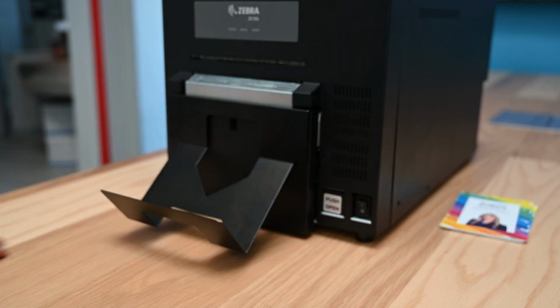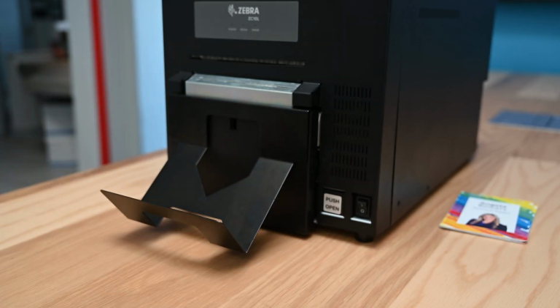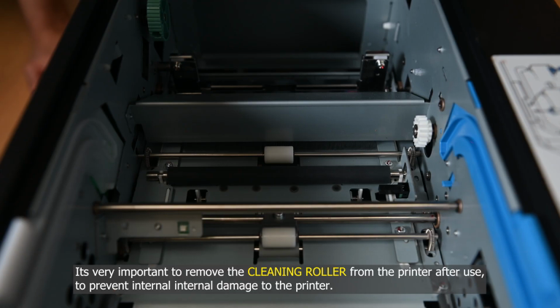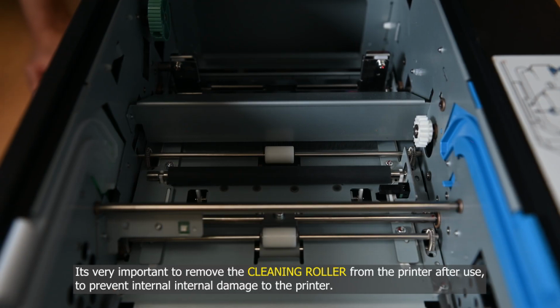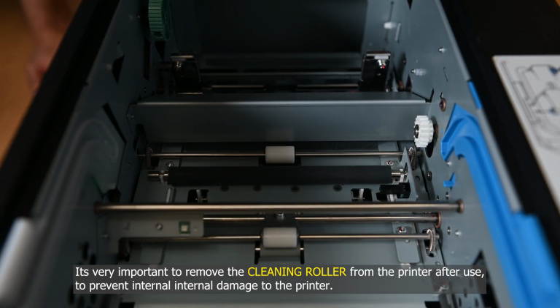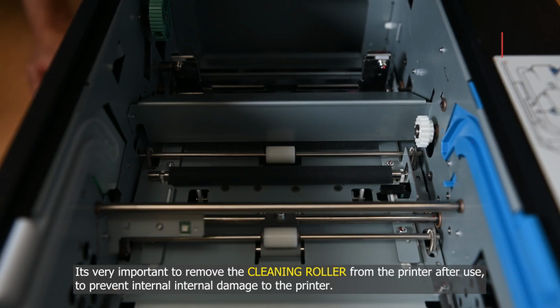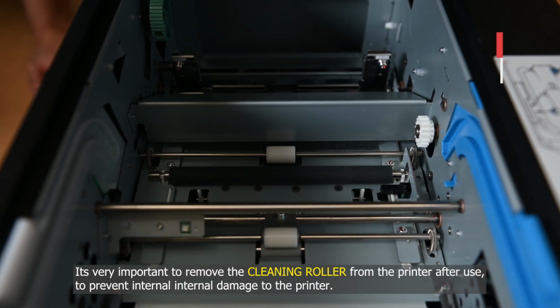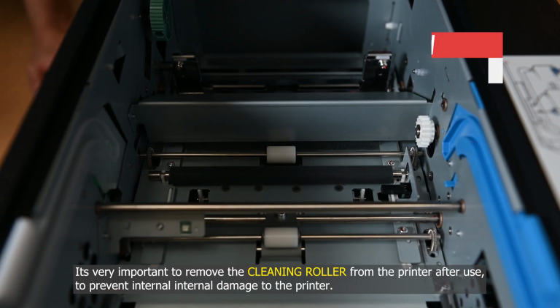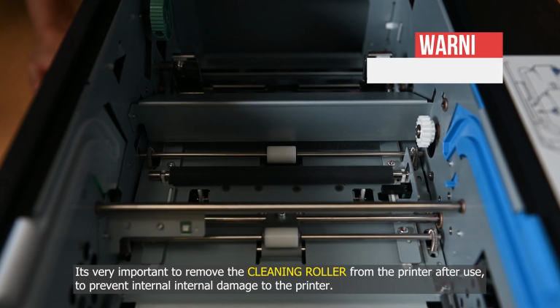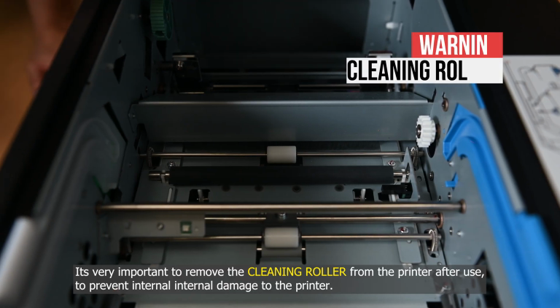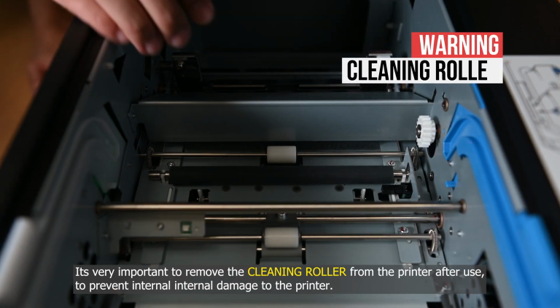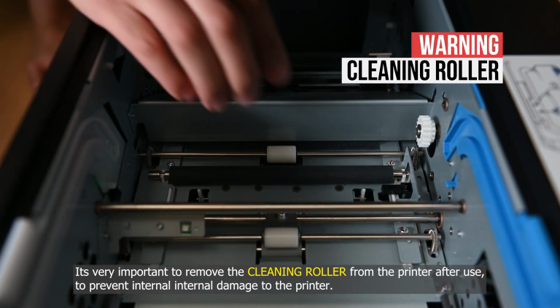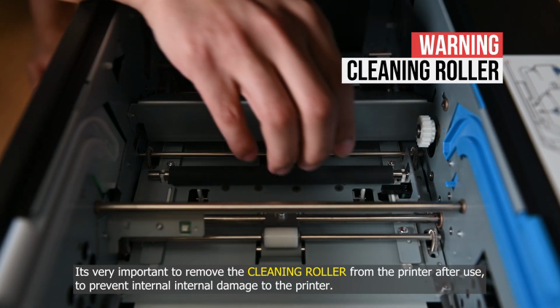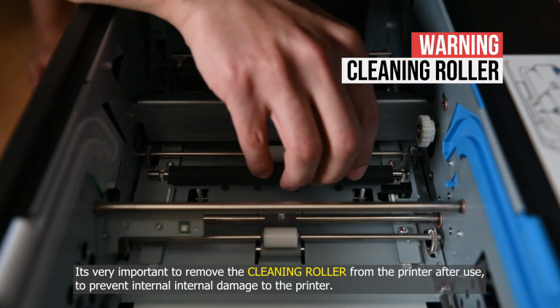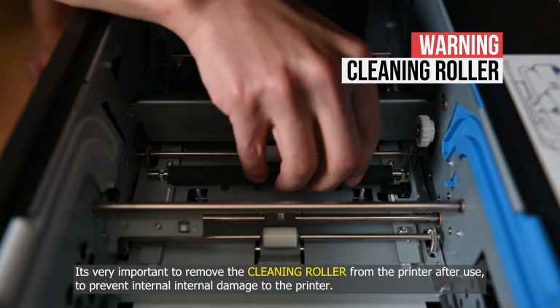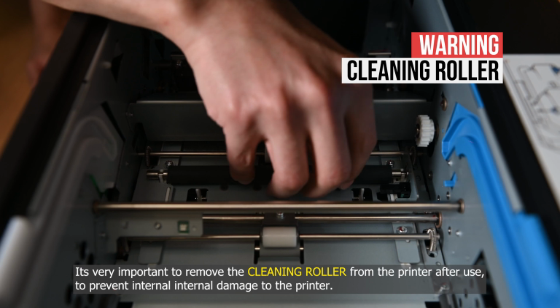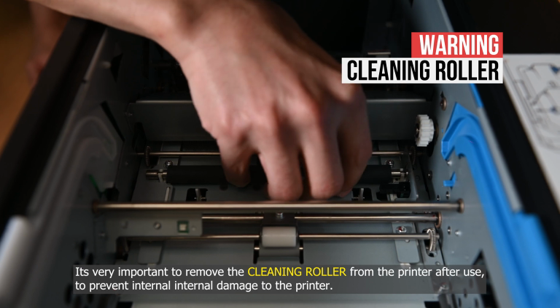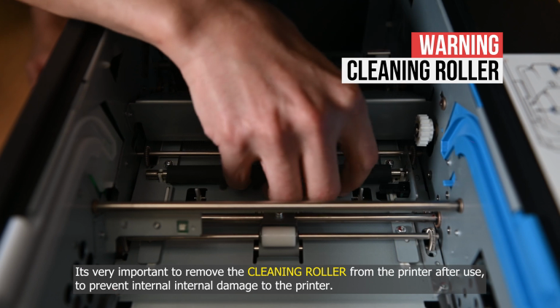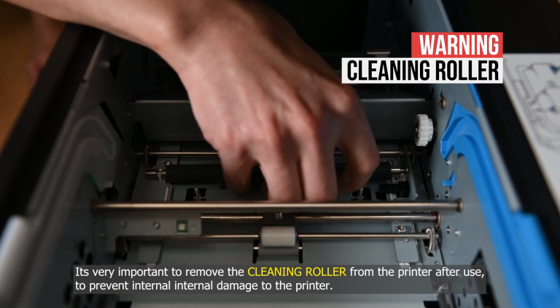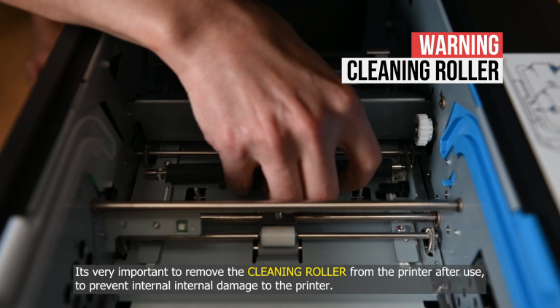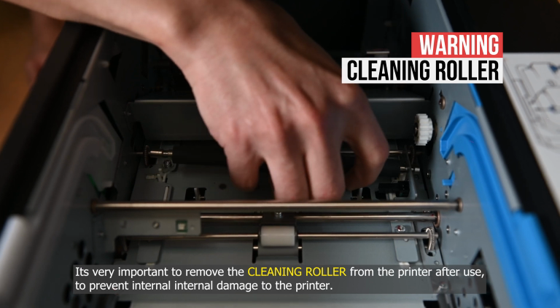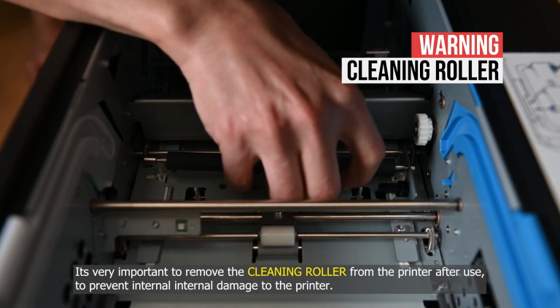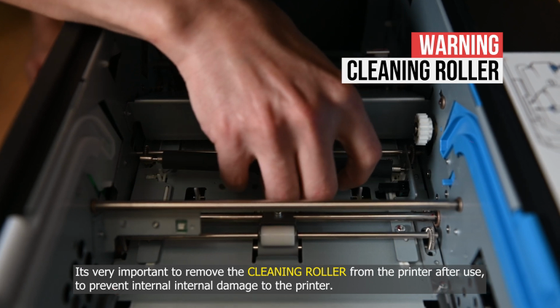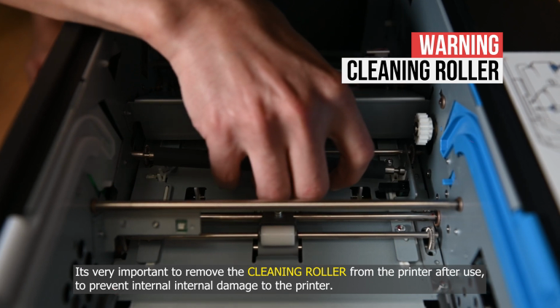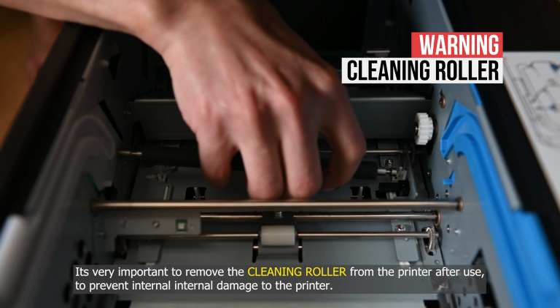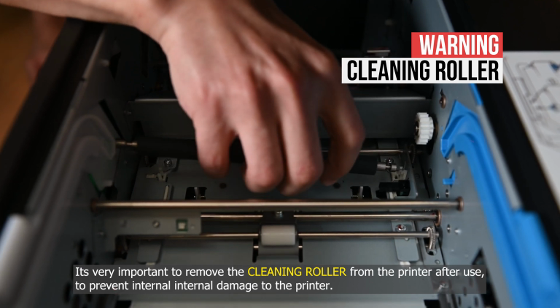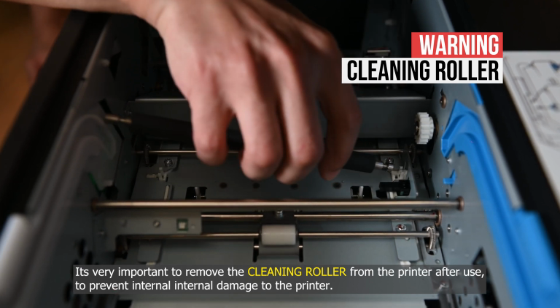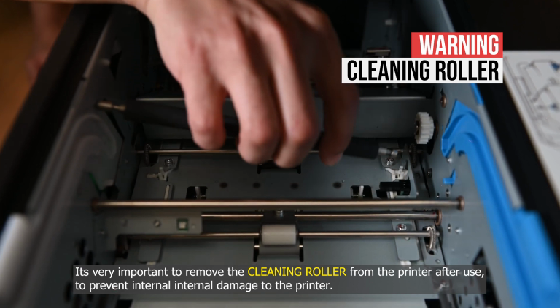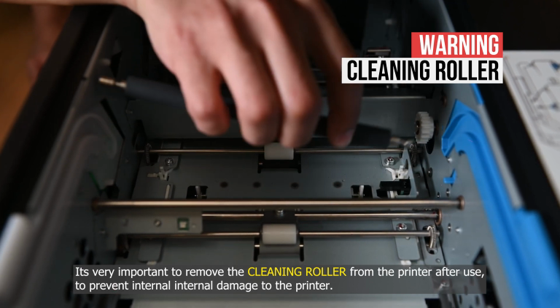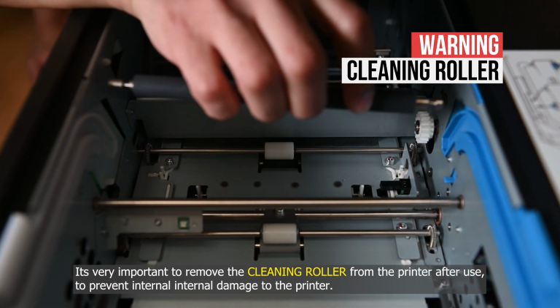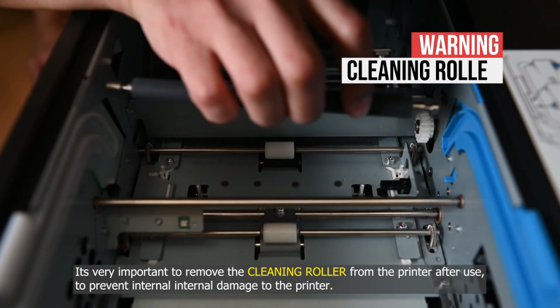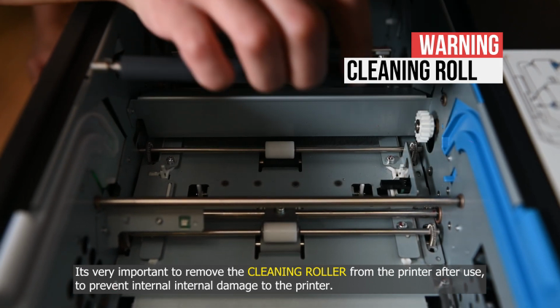It's very important to remove the cleaning roller from the printer after use to prevent internal damage to the printer.